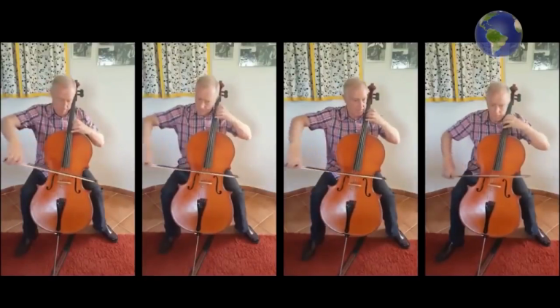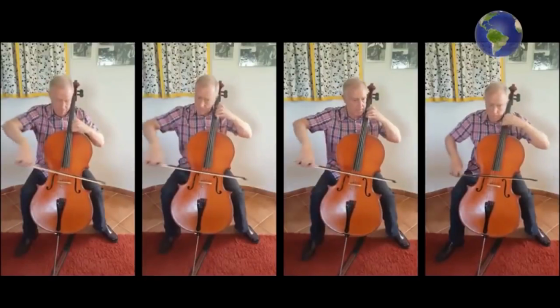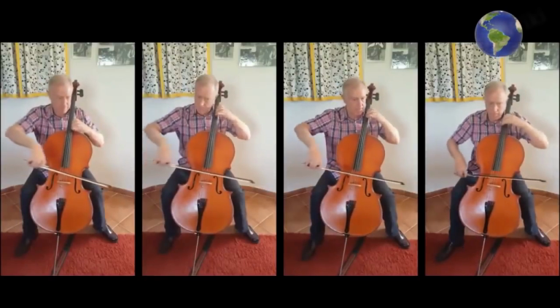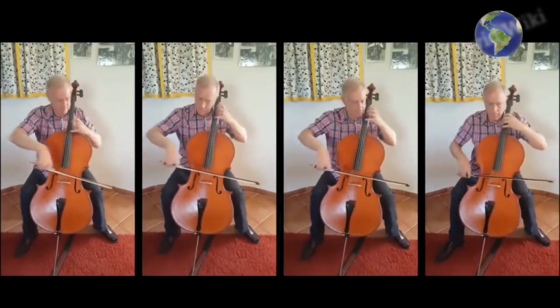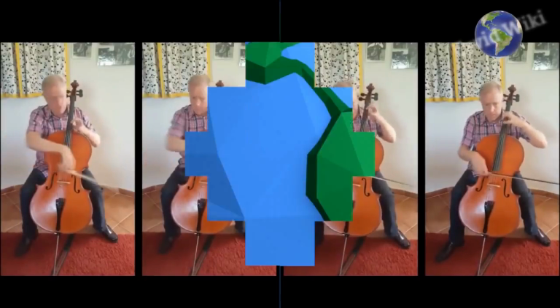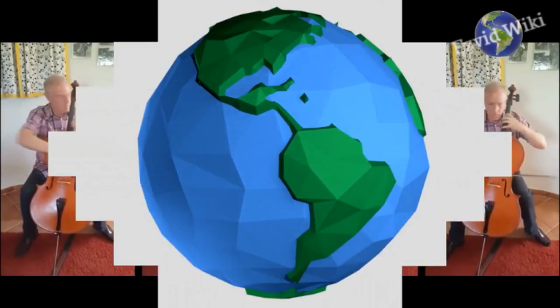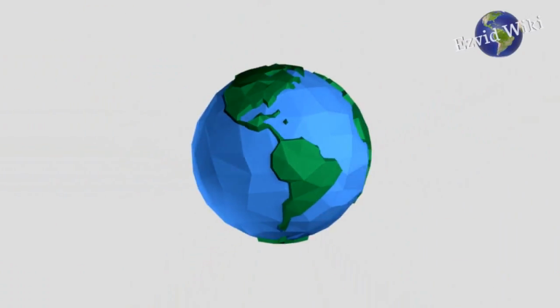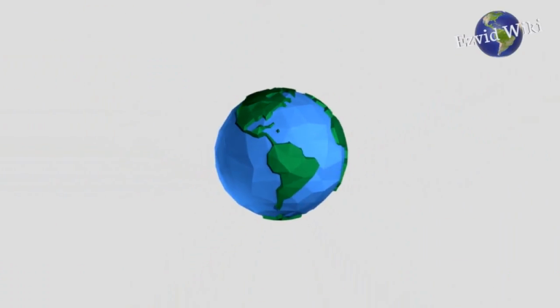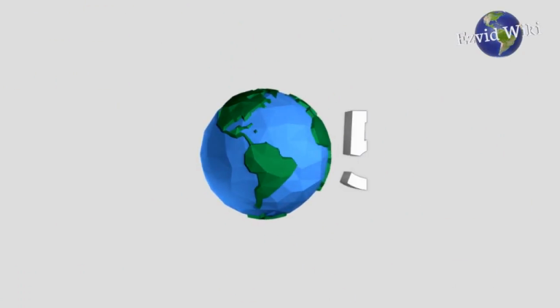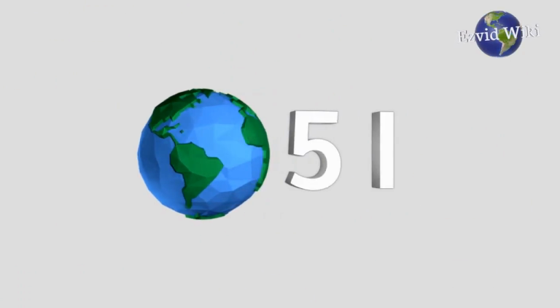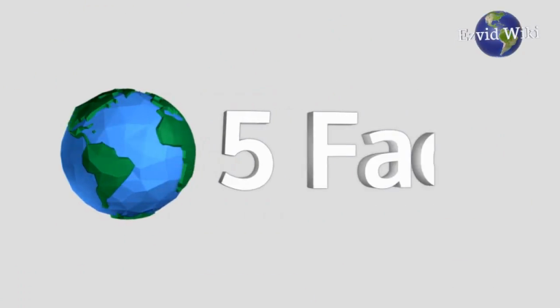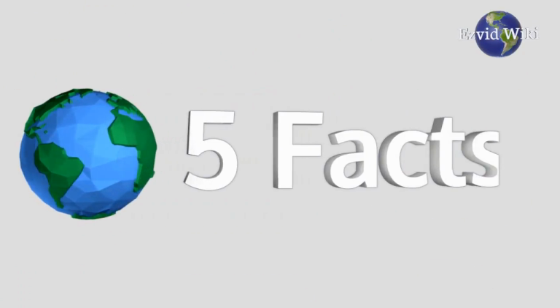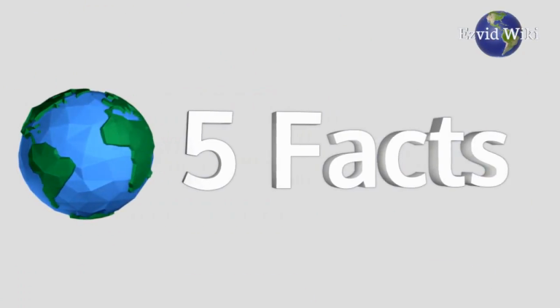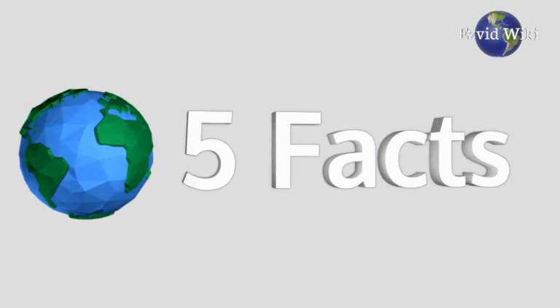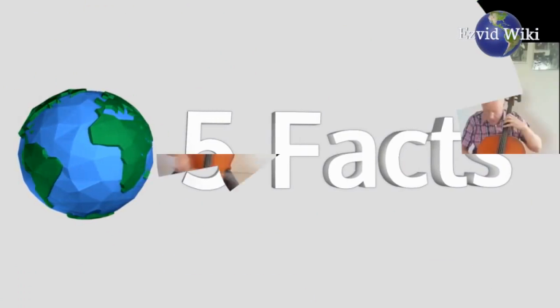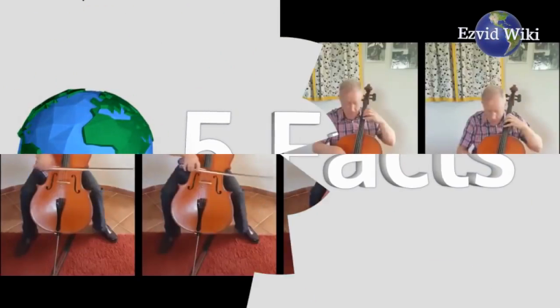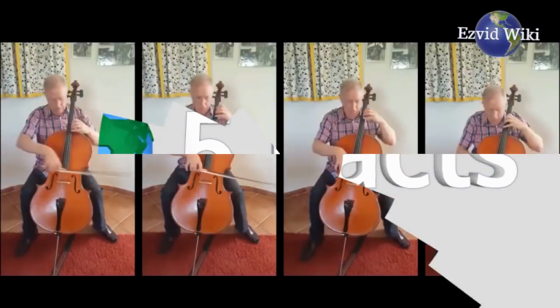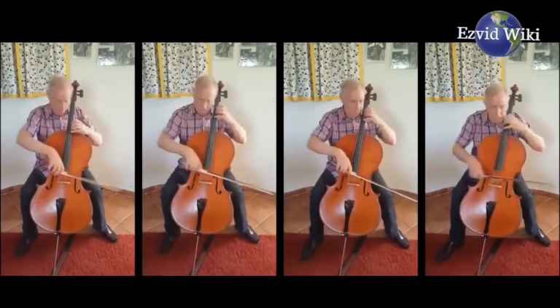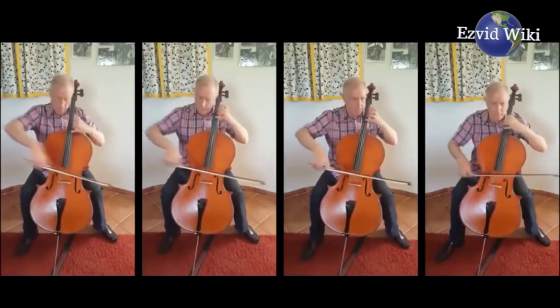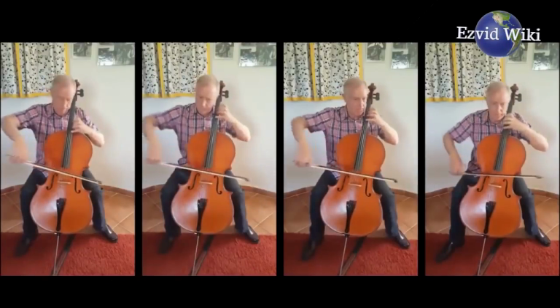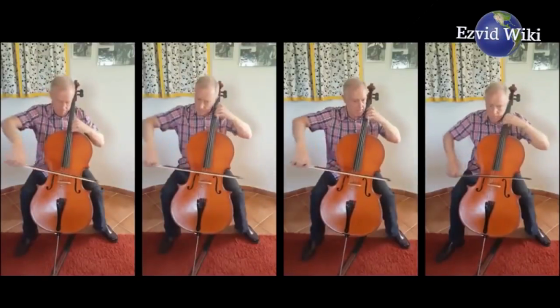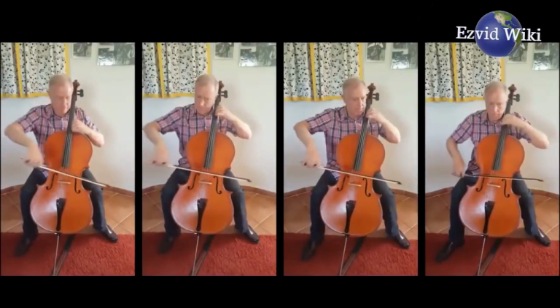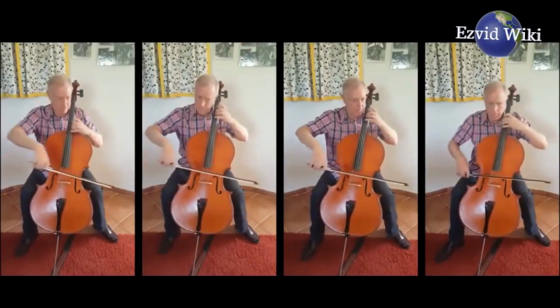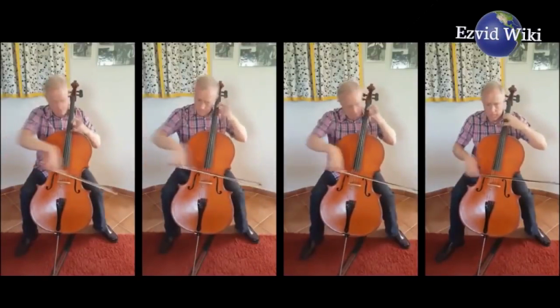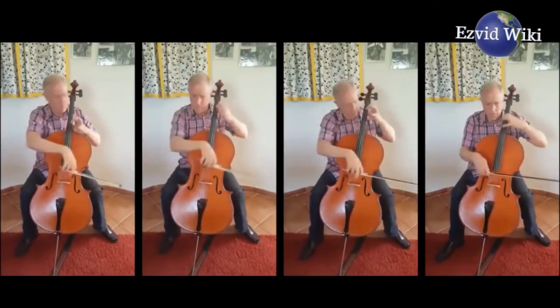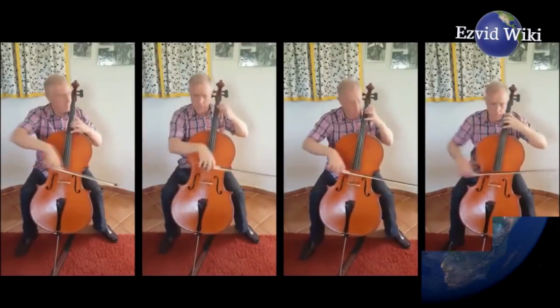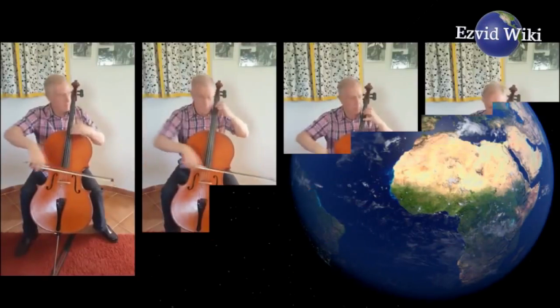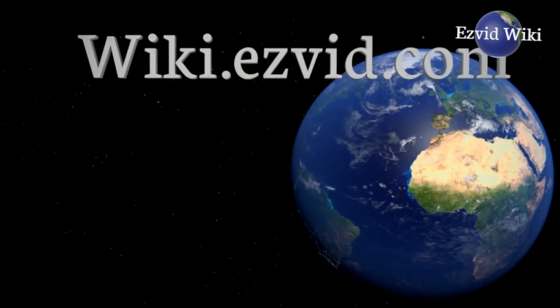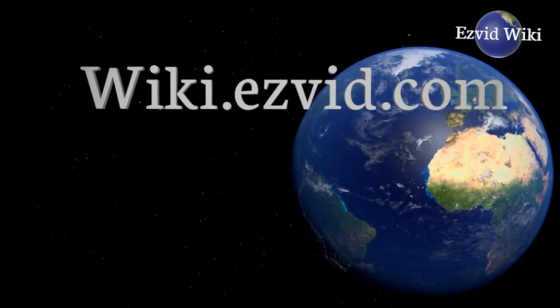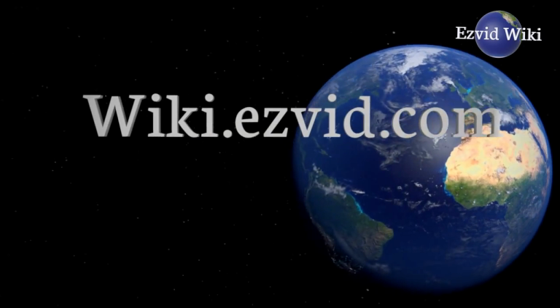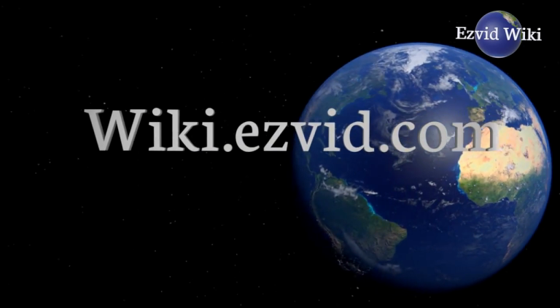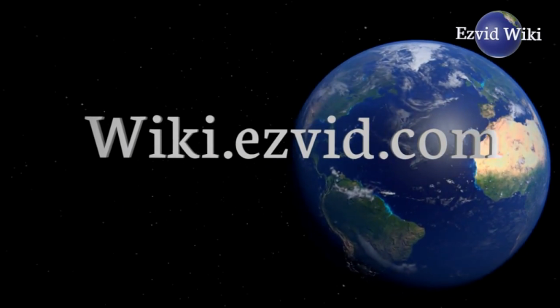These are the 5 facts you need to know about cellos, brought to you by EasyVidWiki.